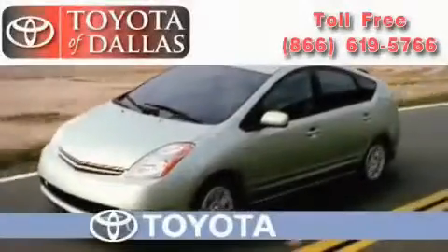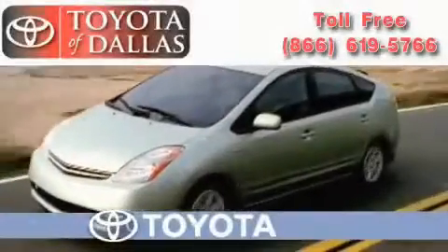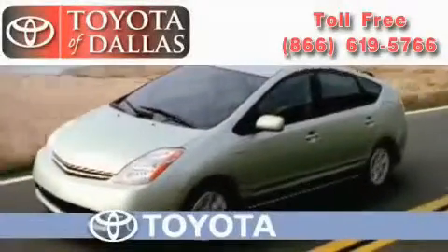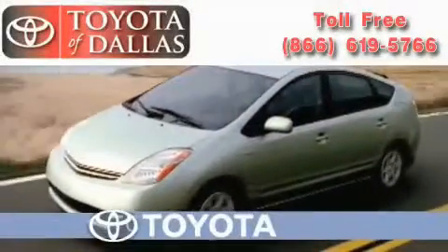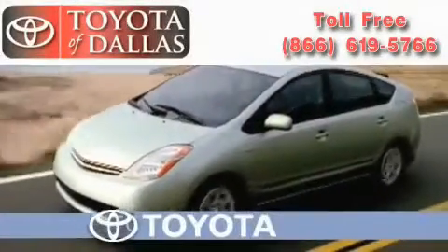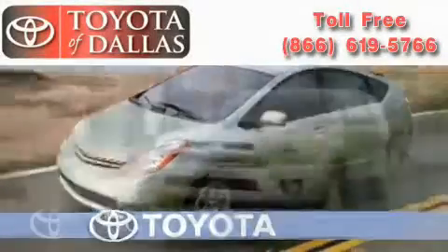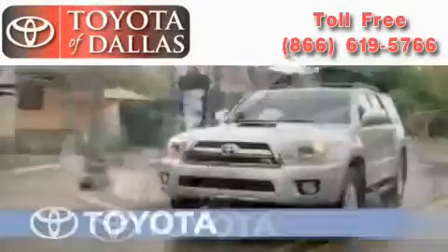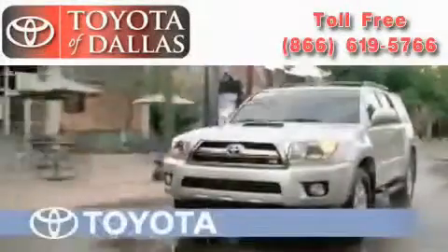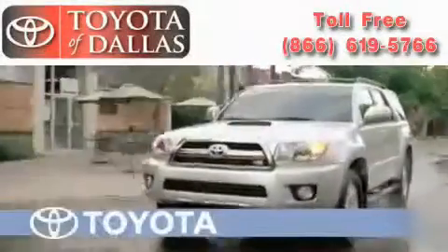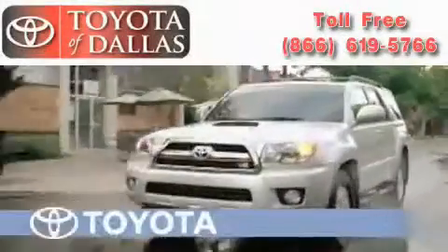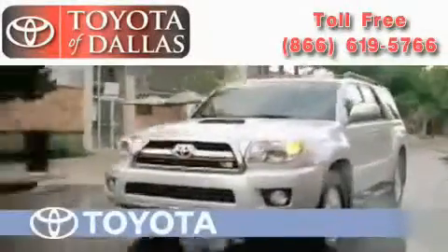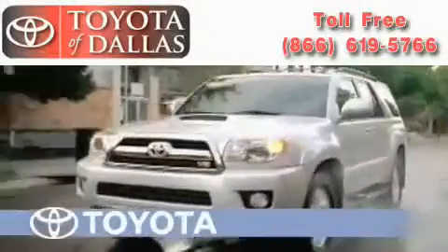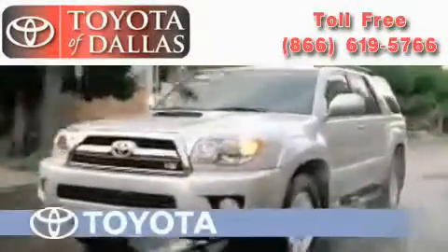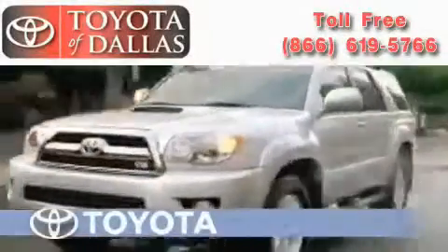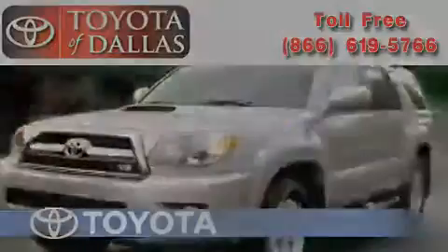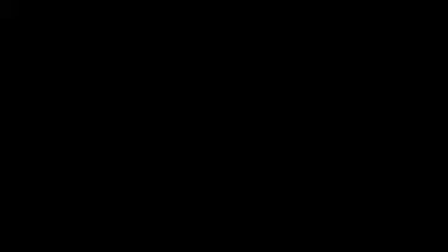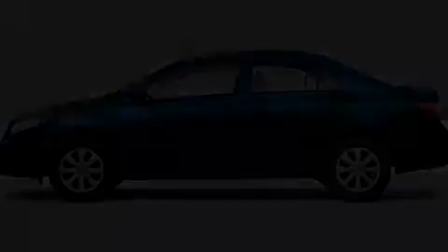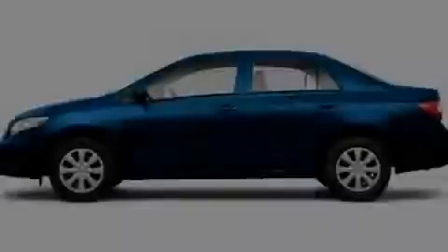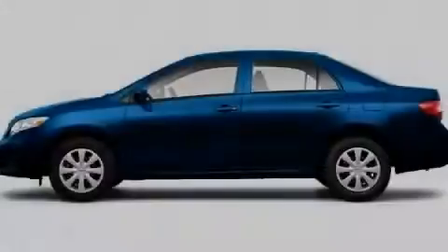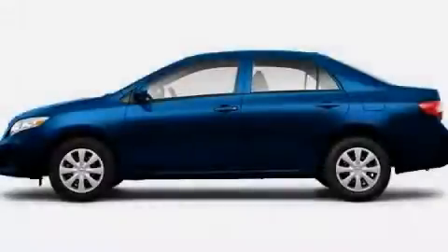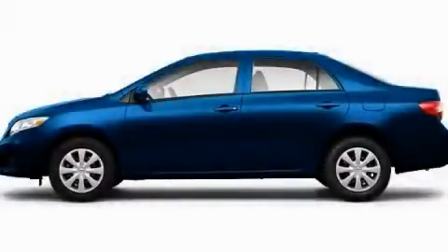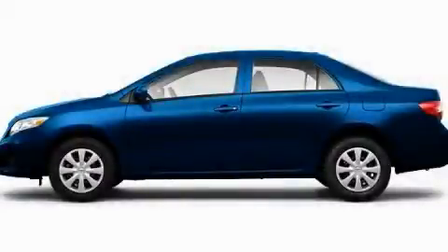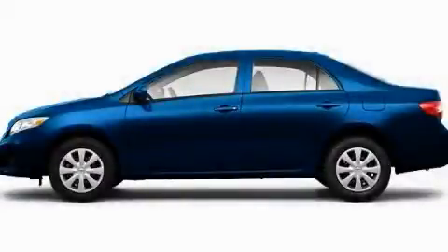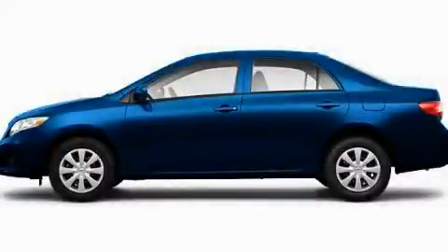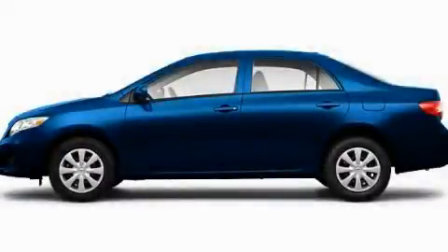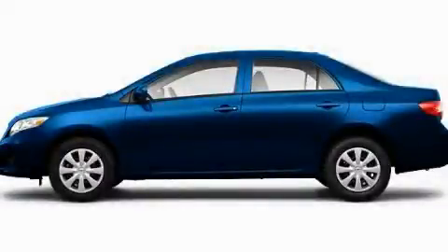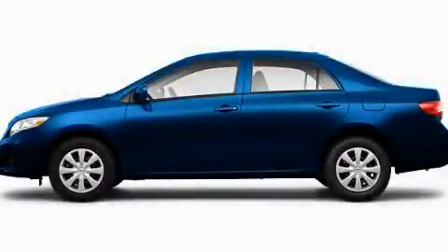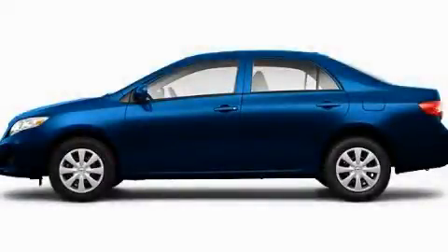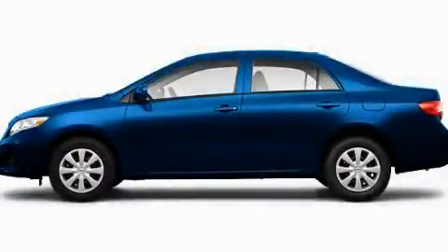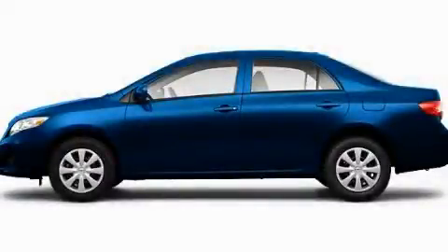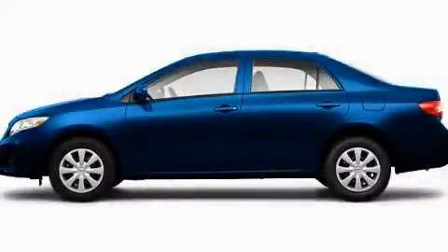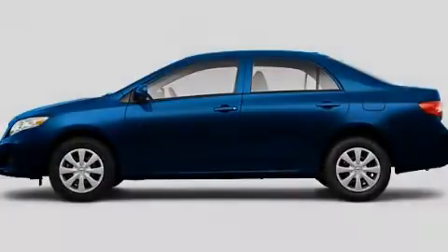Another fine vehicle offered by Toyota of Dallas. This is a brand new 2010 Toyota Corolla.